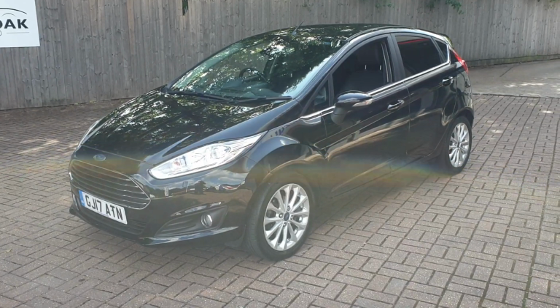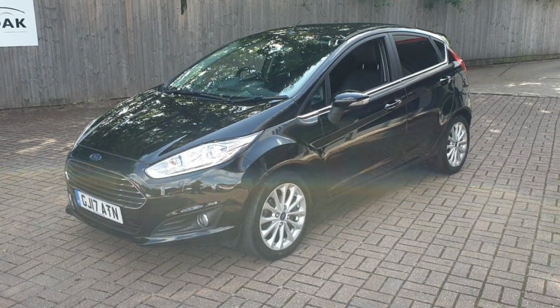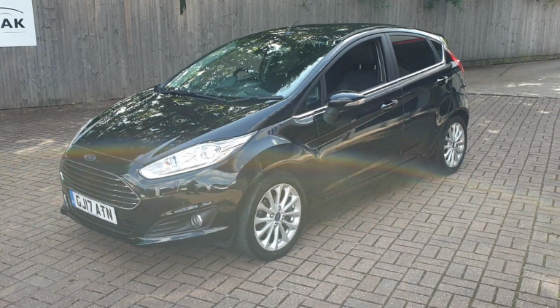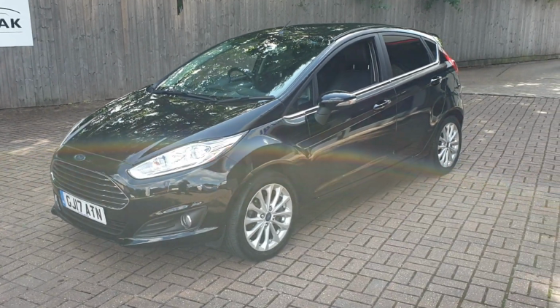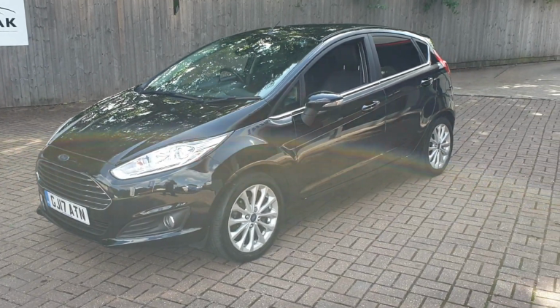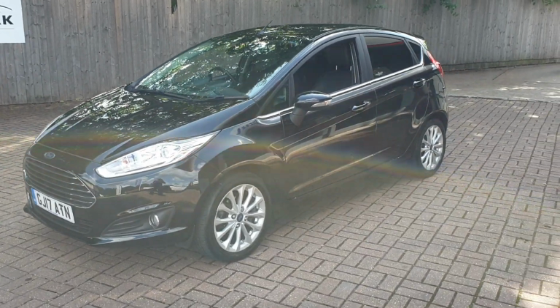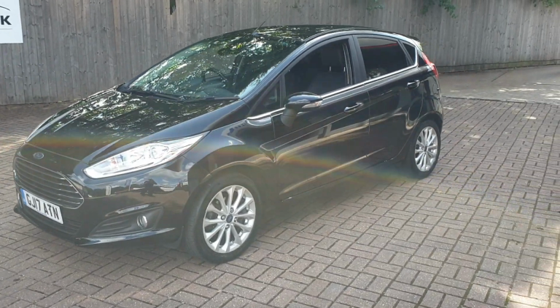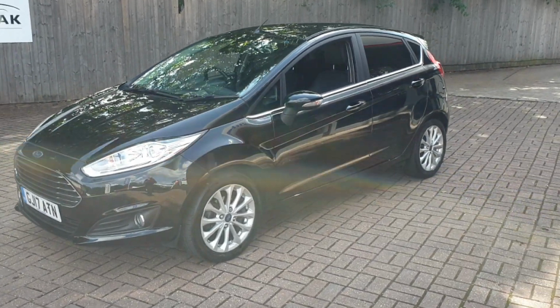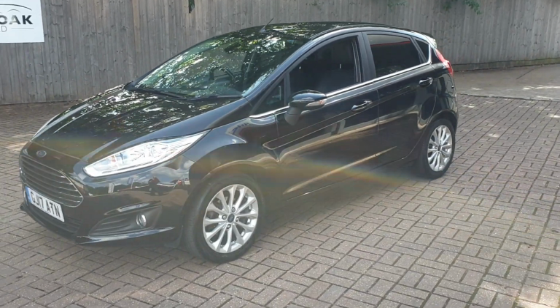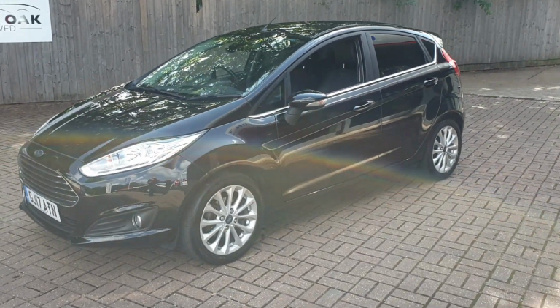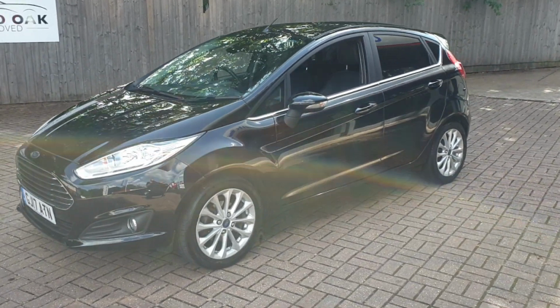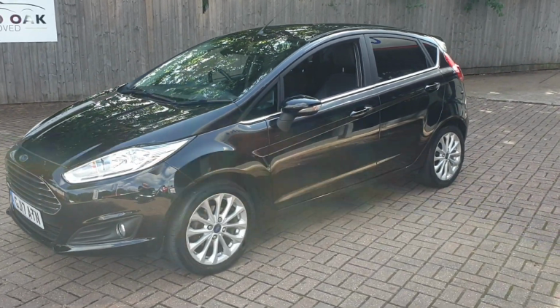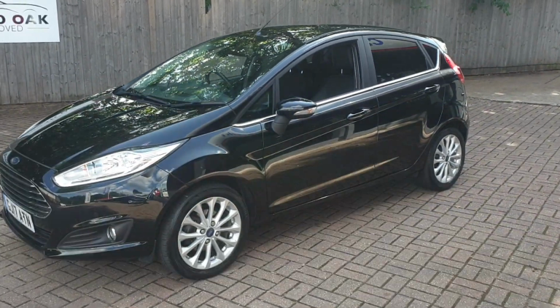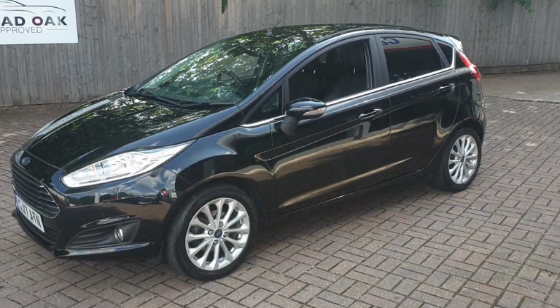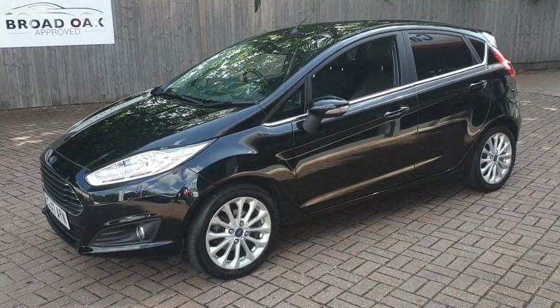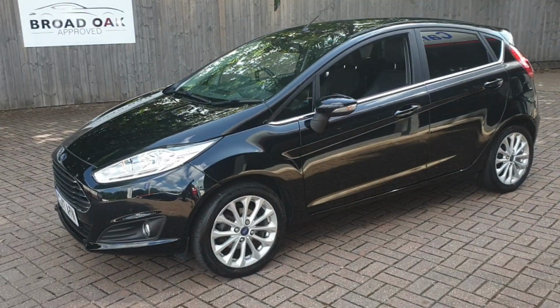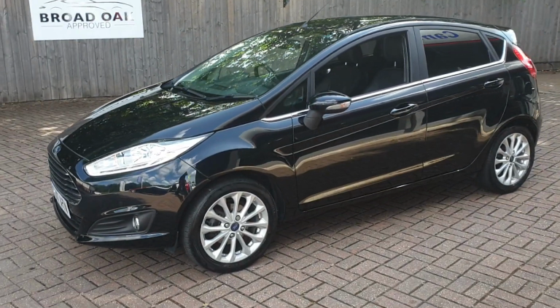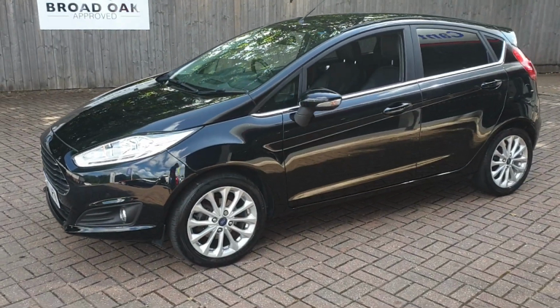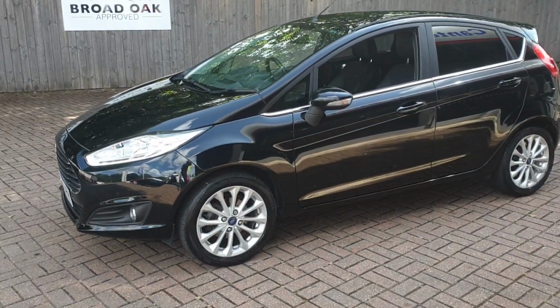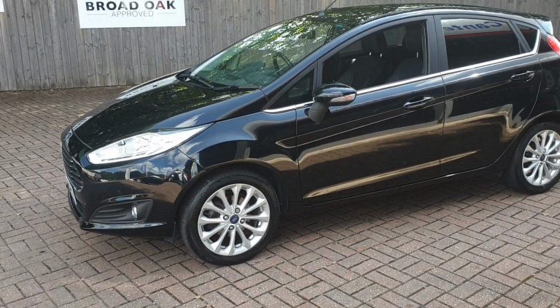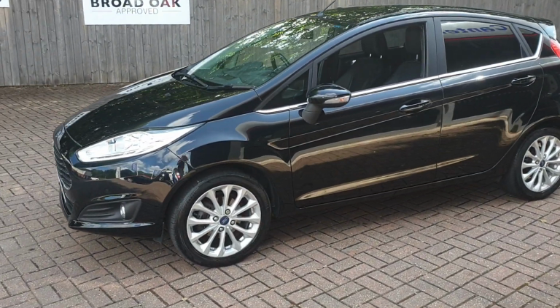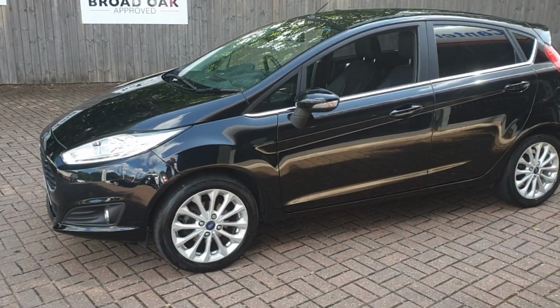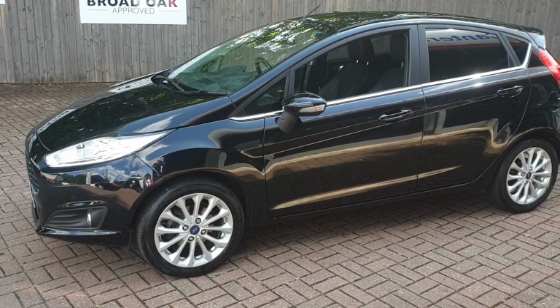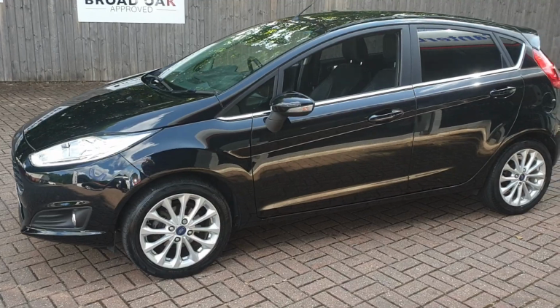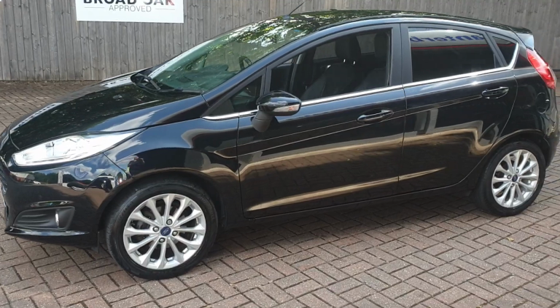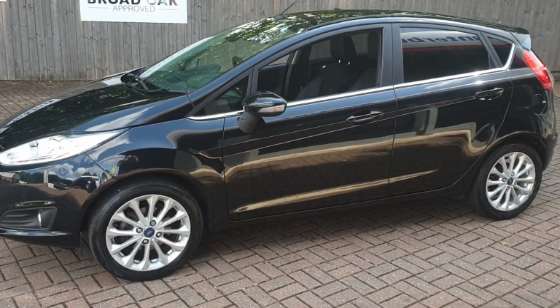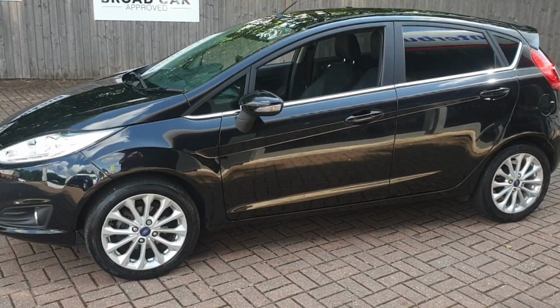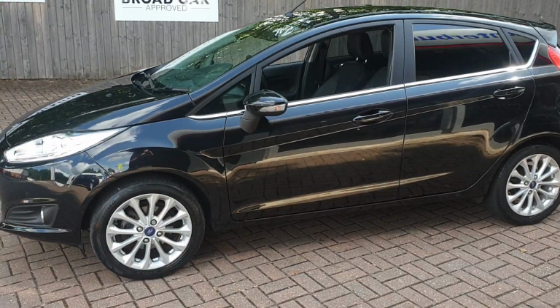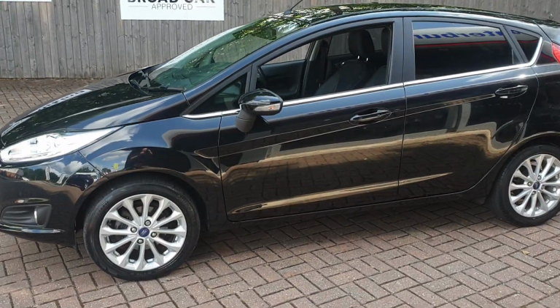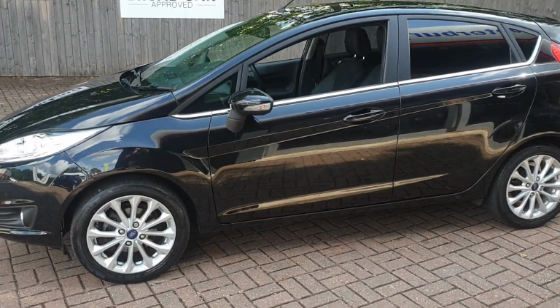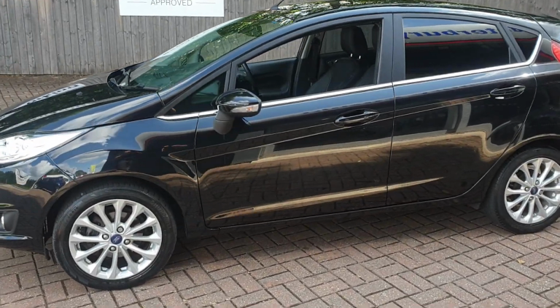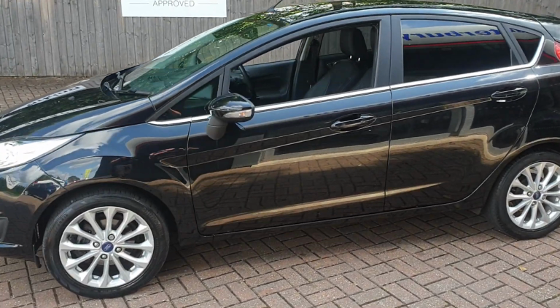Welcome to Prove Used Cars. This is our Ford Fiesta Ecoboost. It's a four-door.